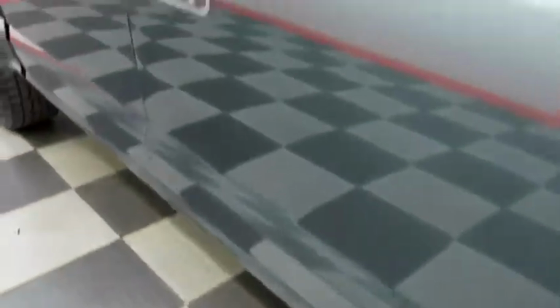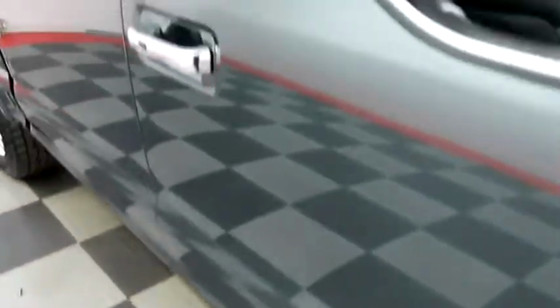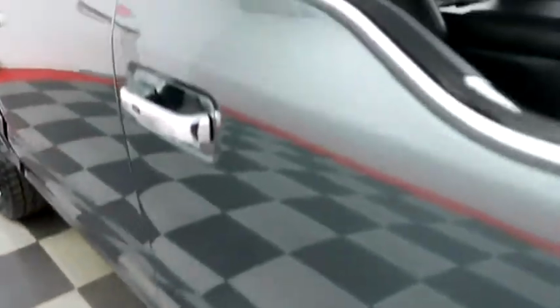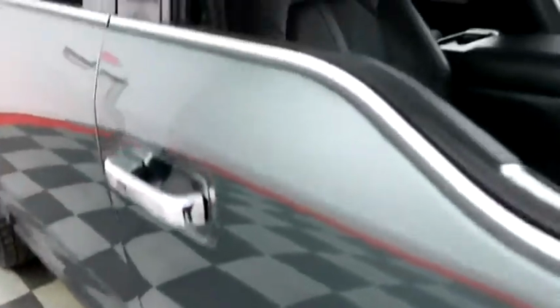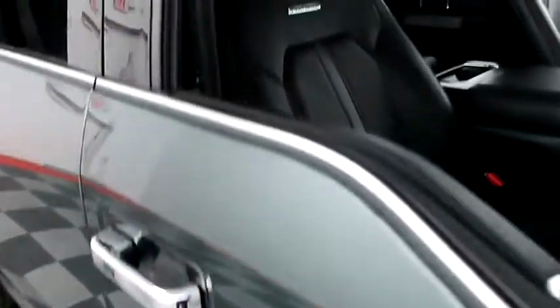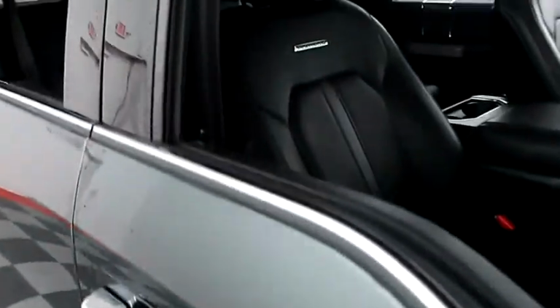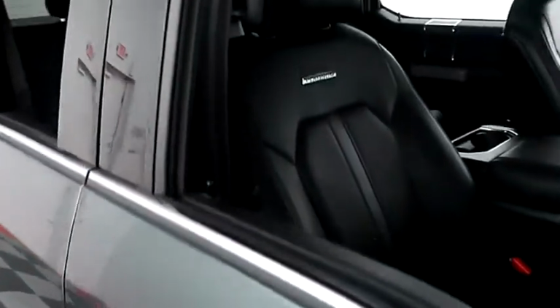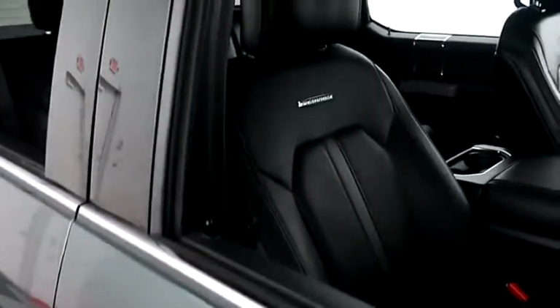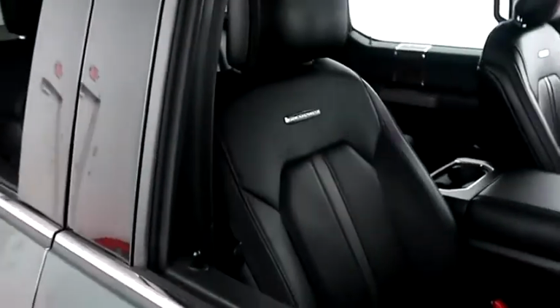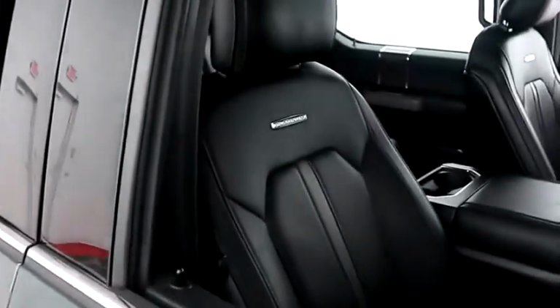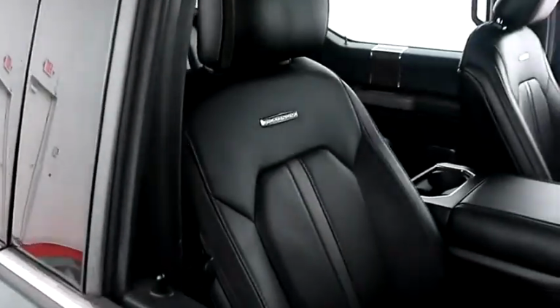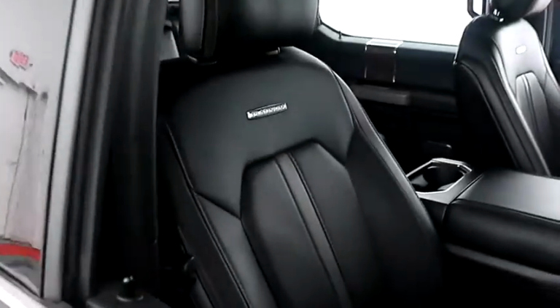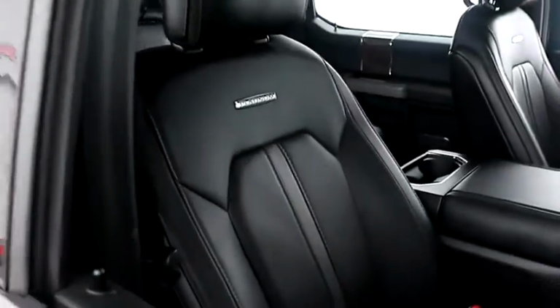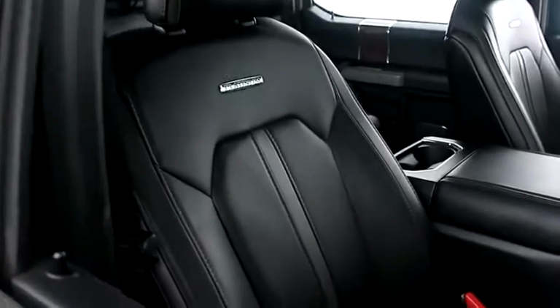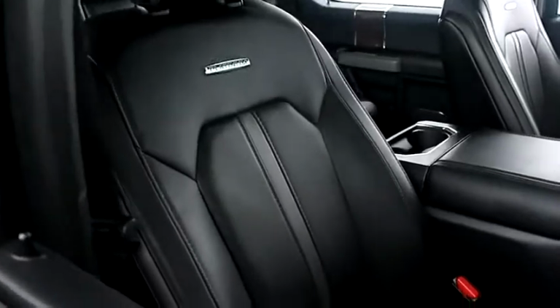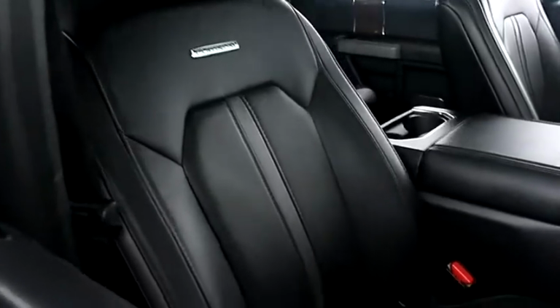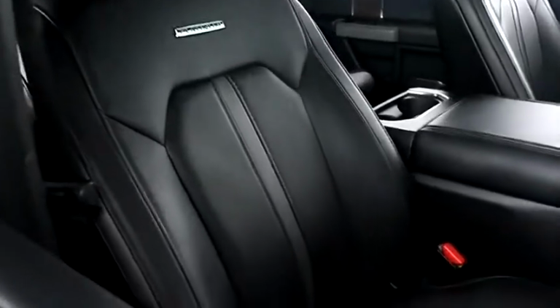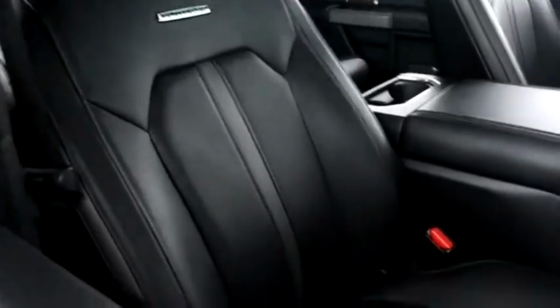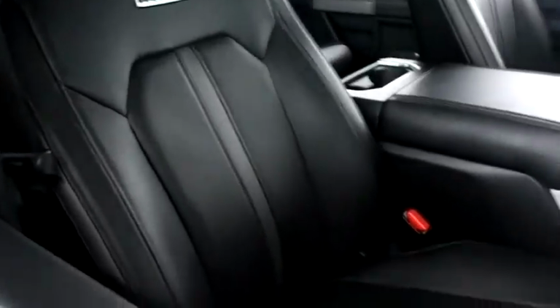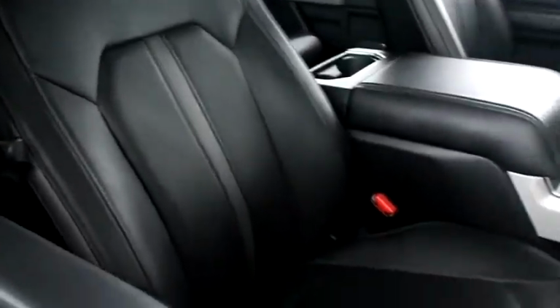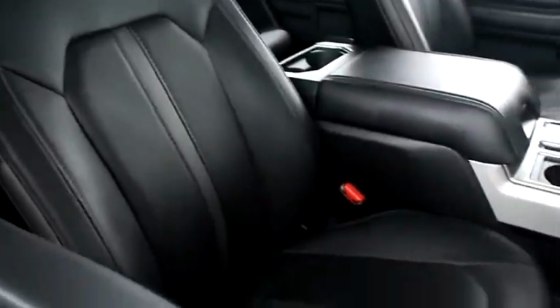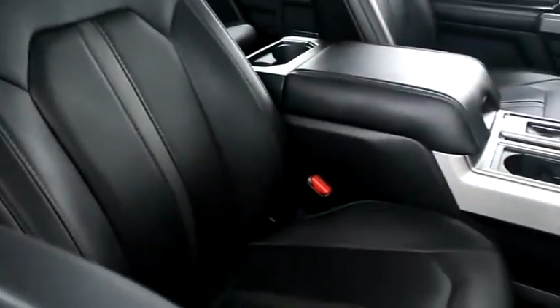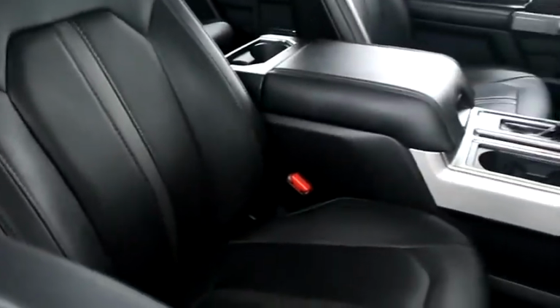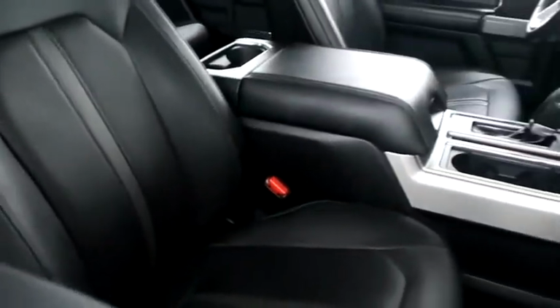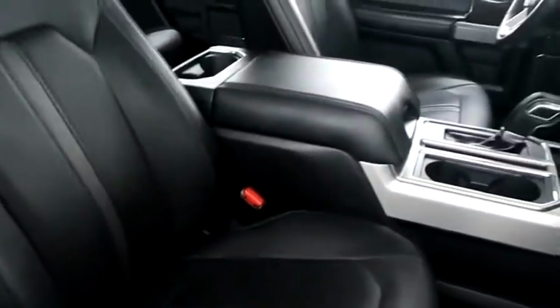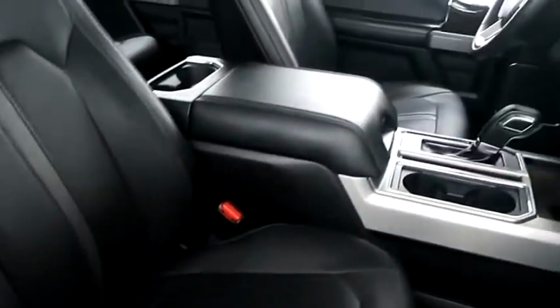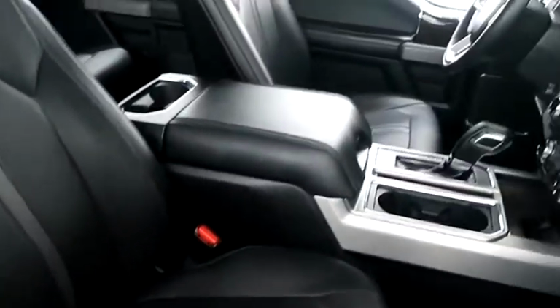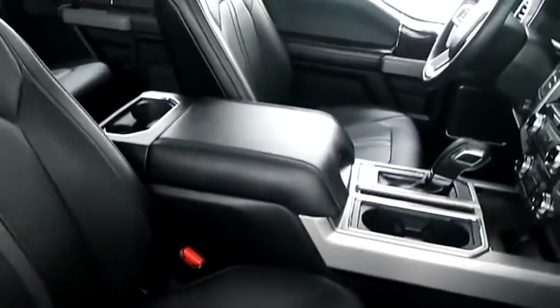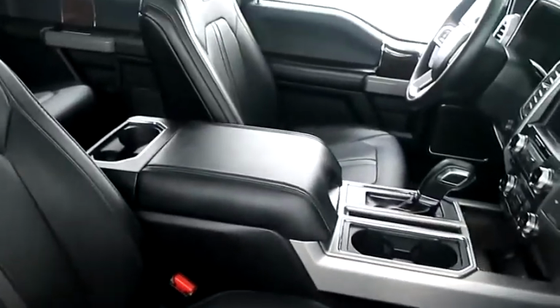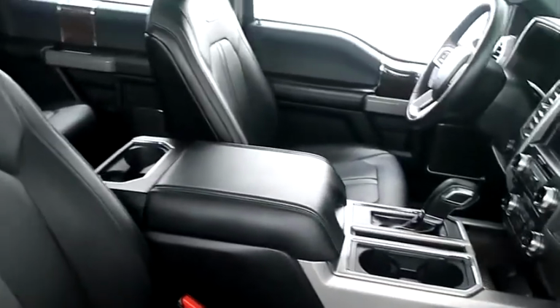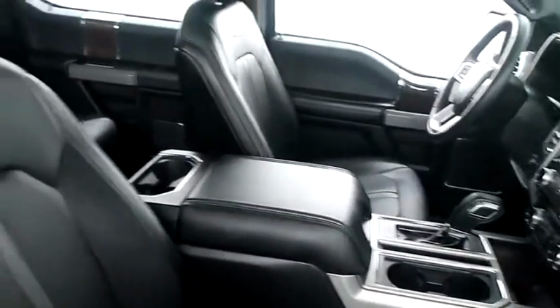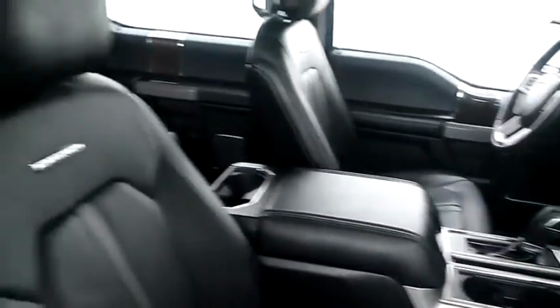Inside, leather interior. The seats are very clean all the way throughout.